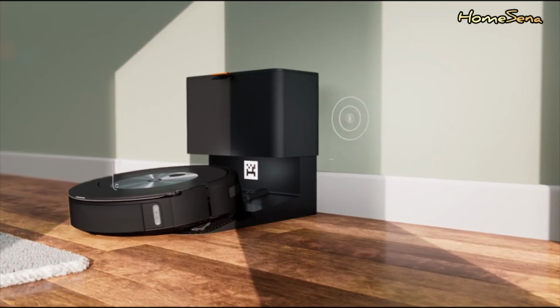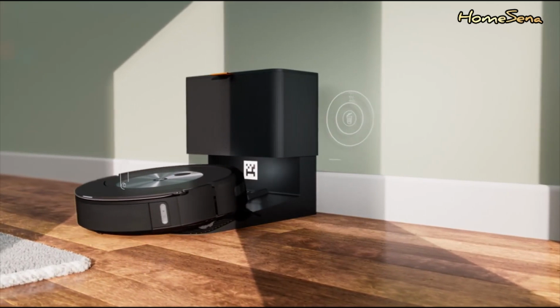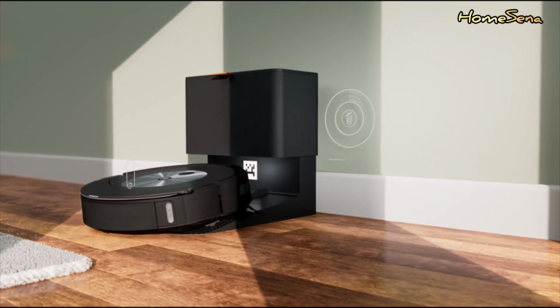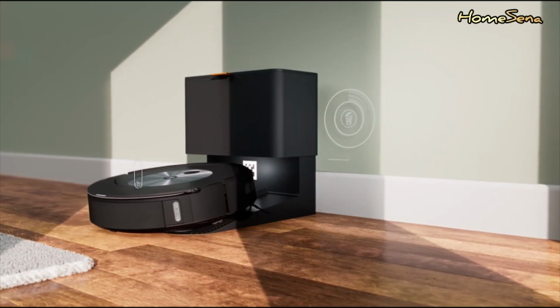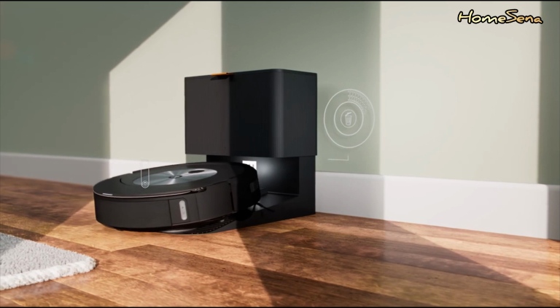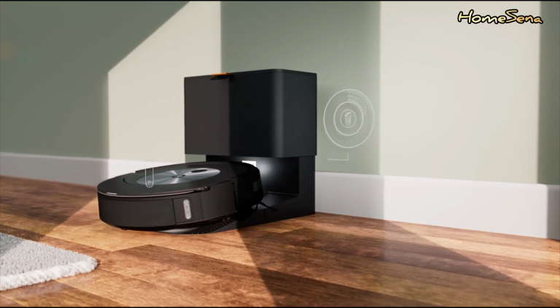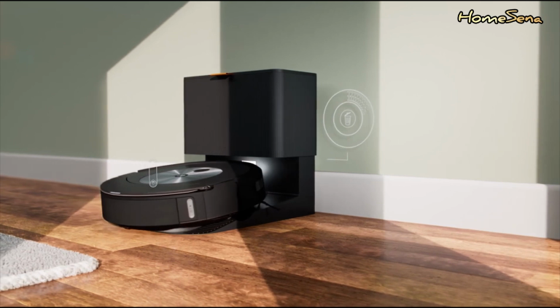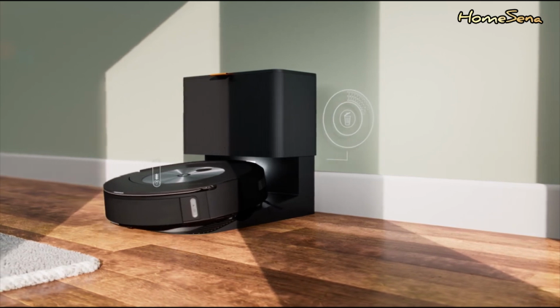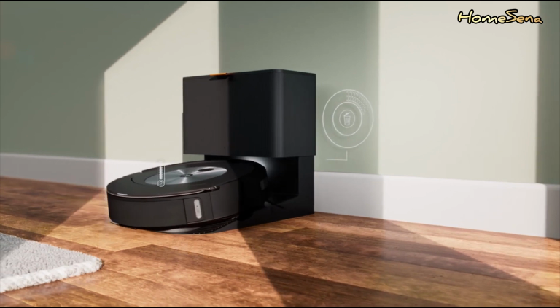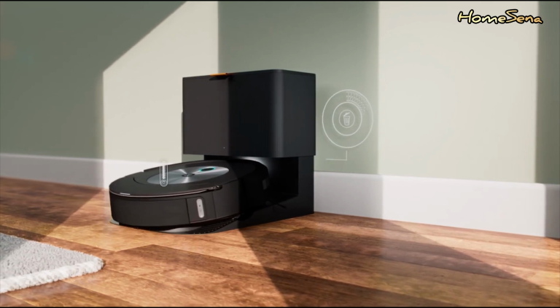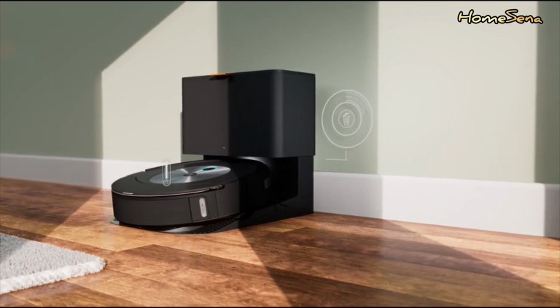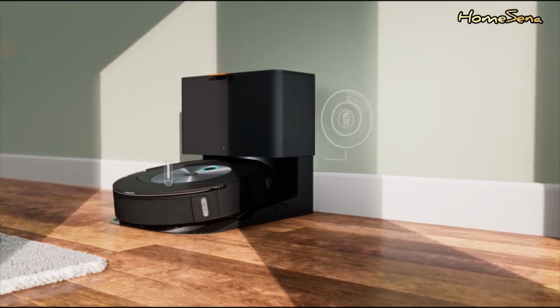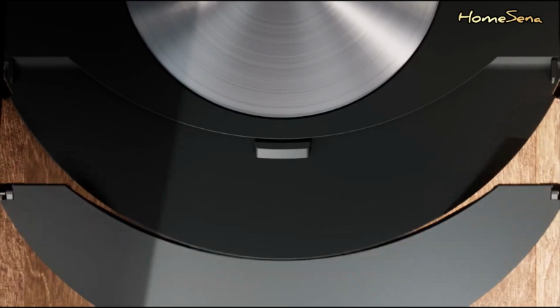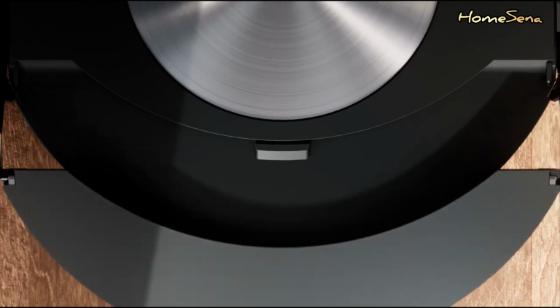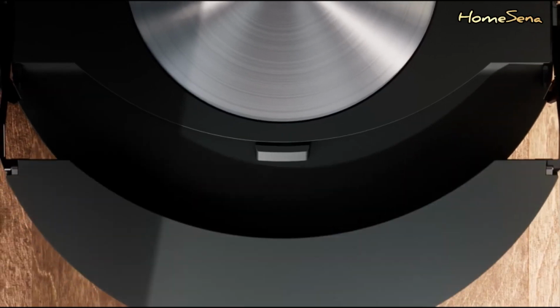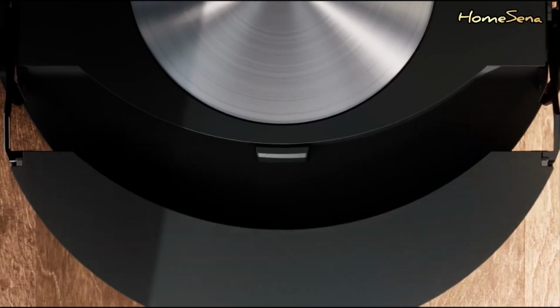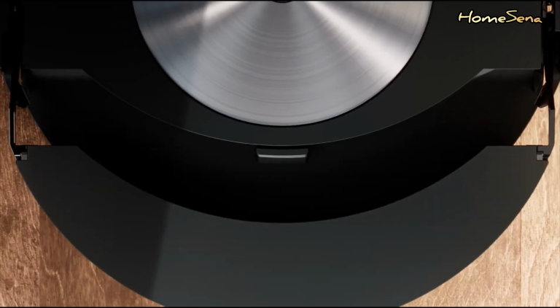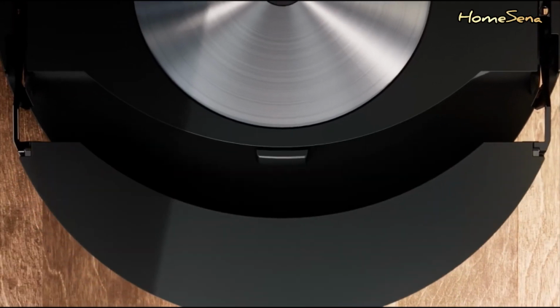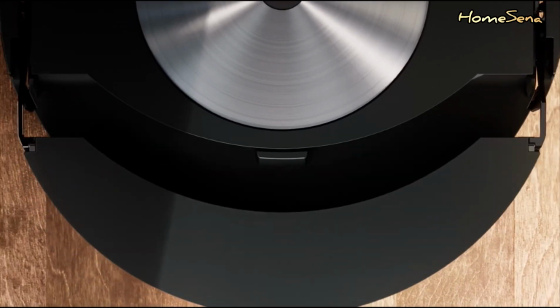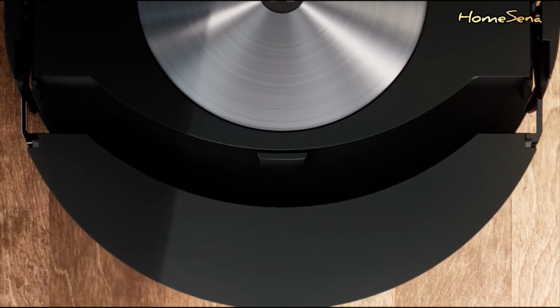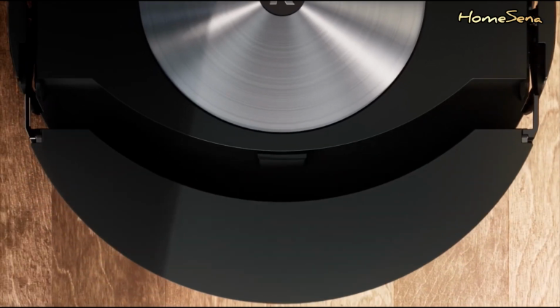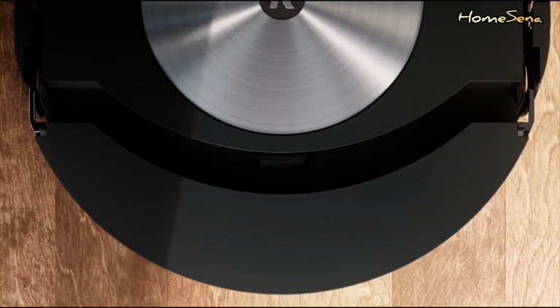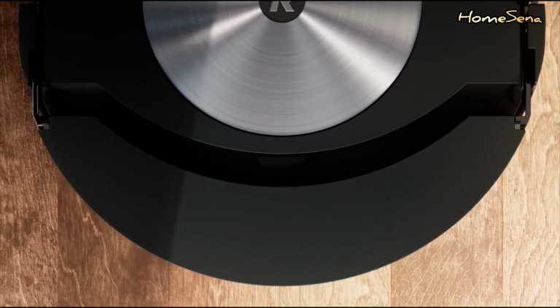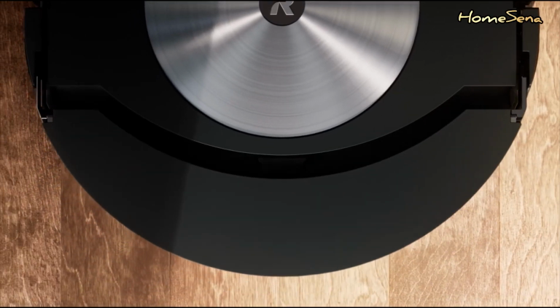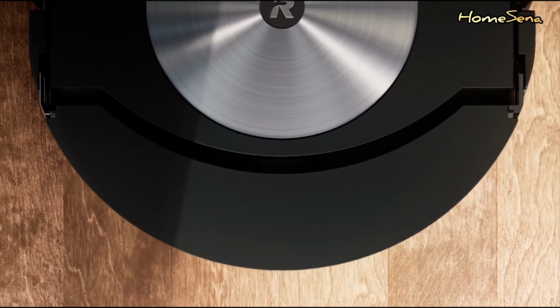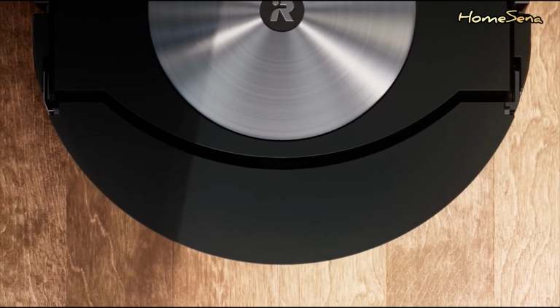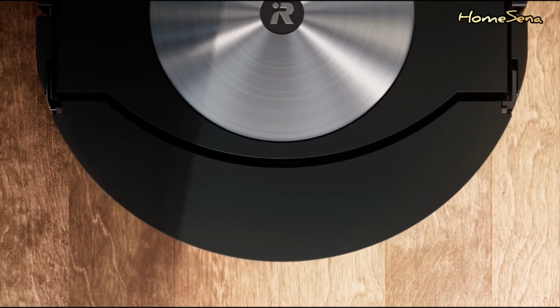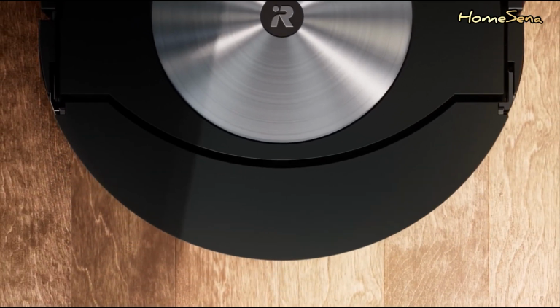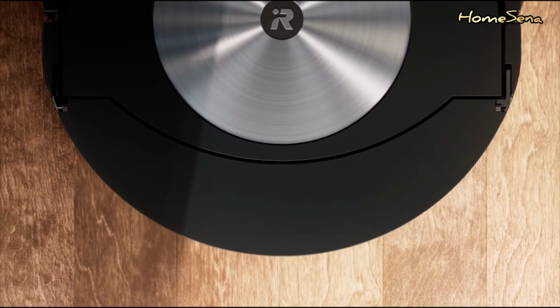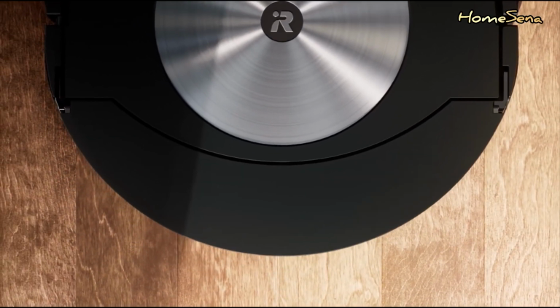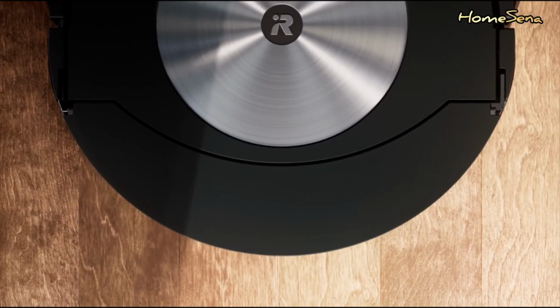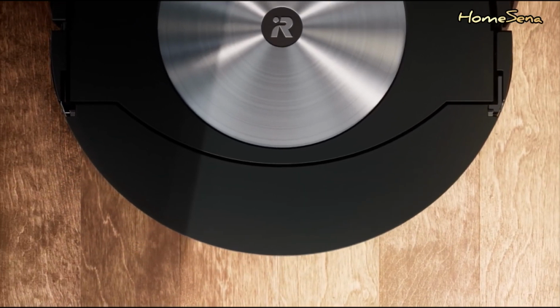Now, let's talk about the cons, because, like everything, robotic vacuum cleaners have their limitations.